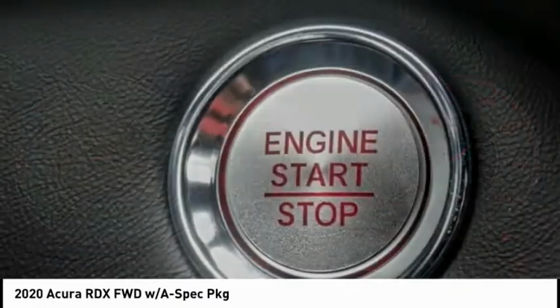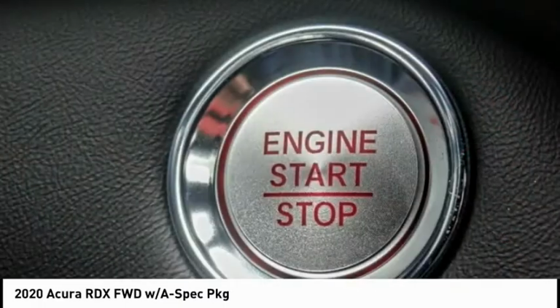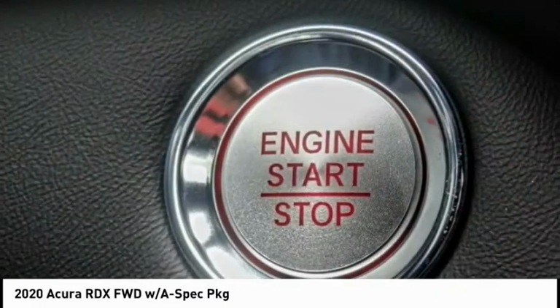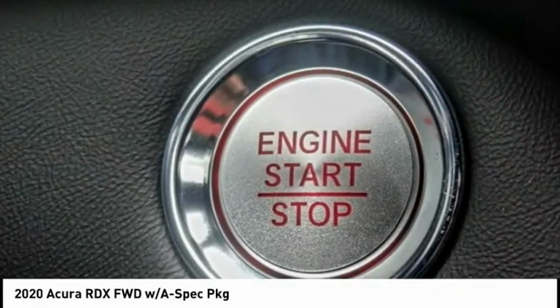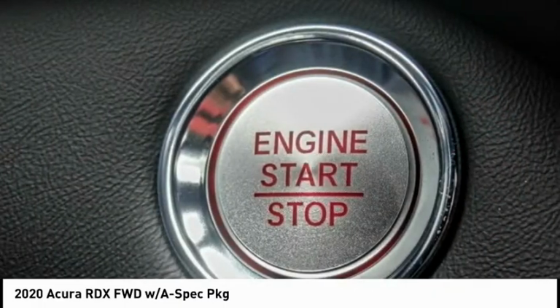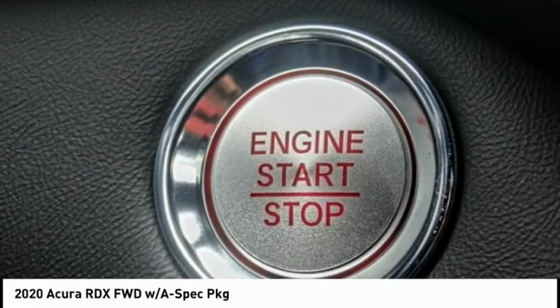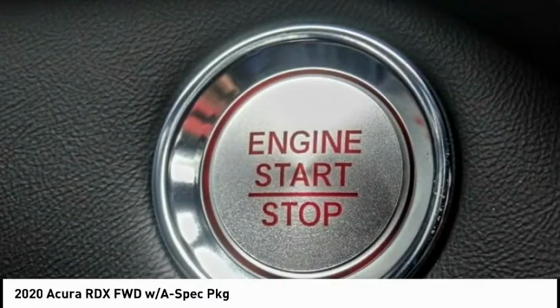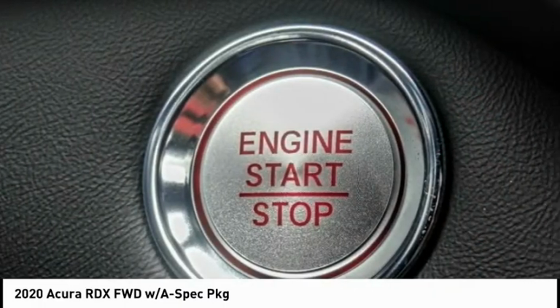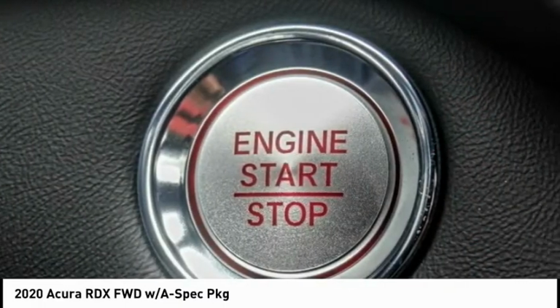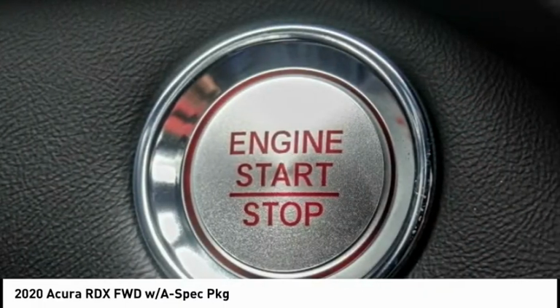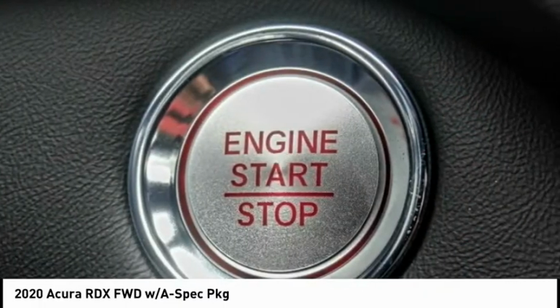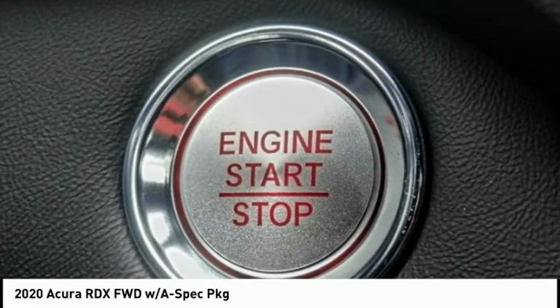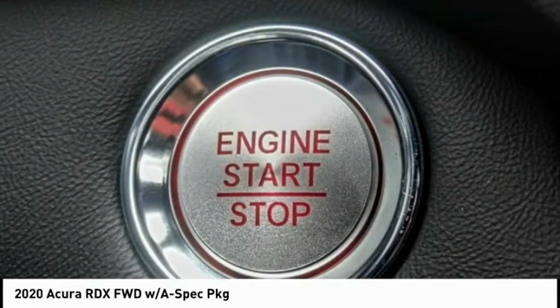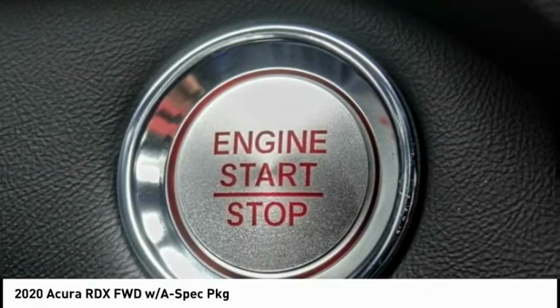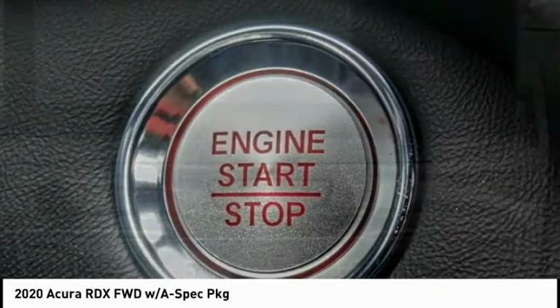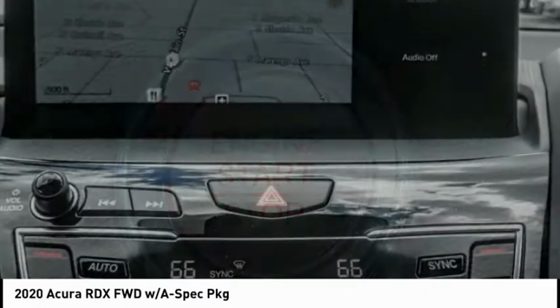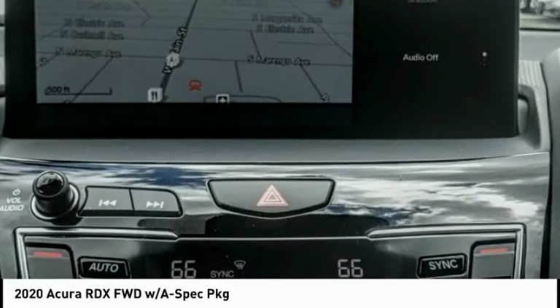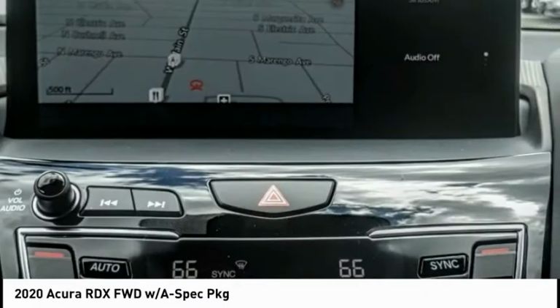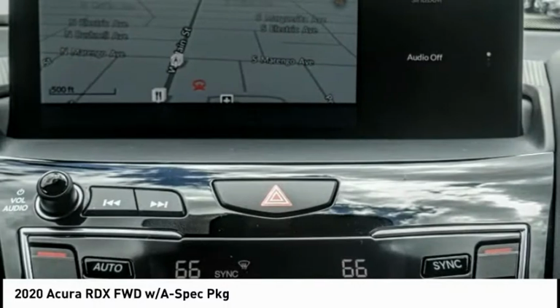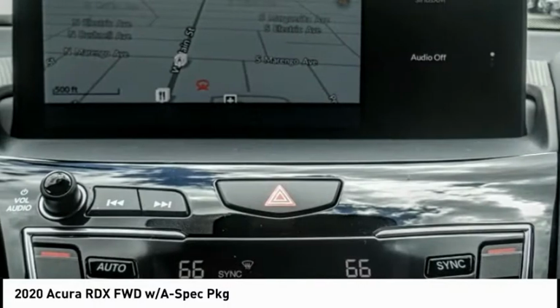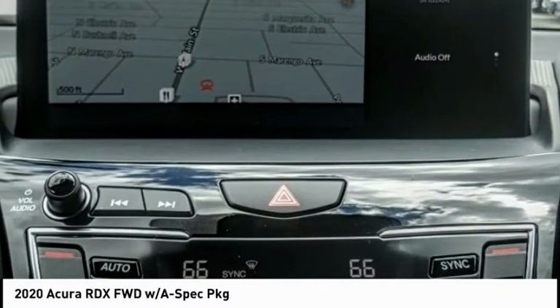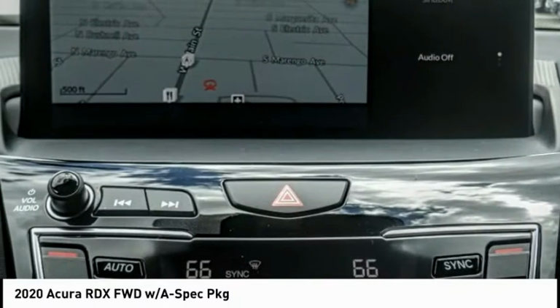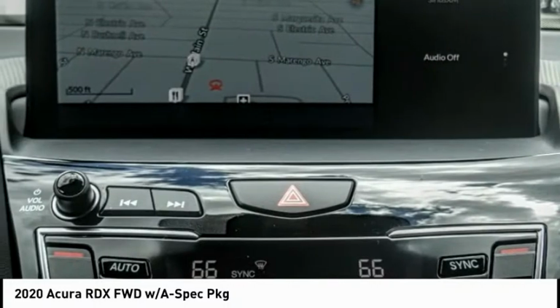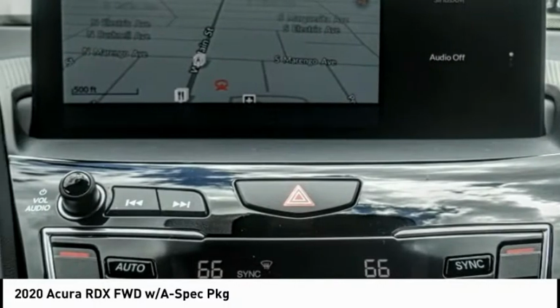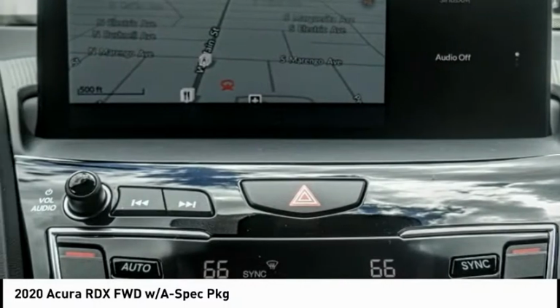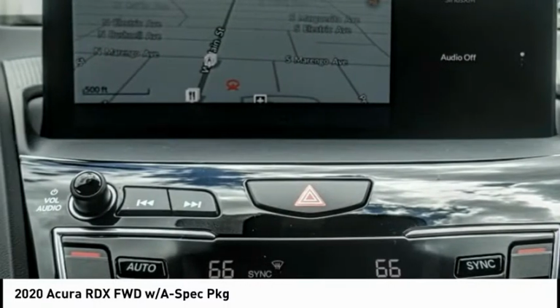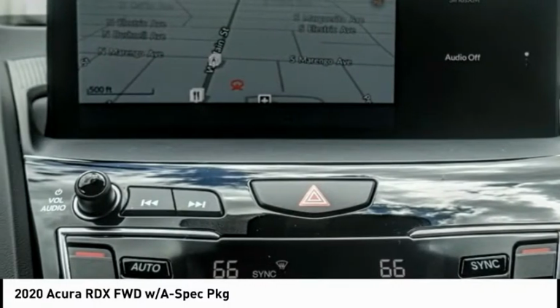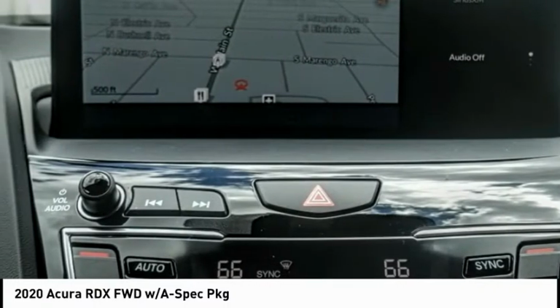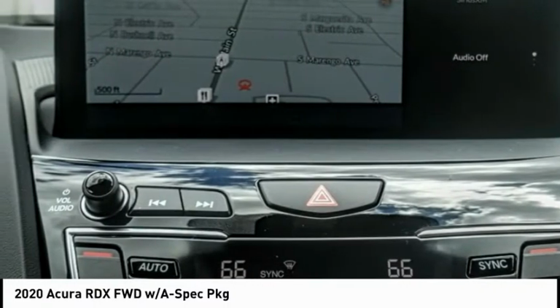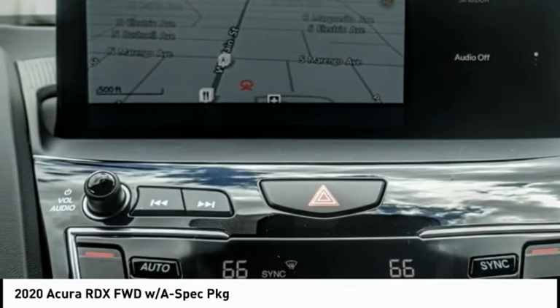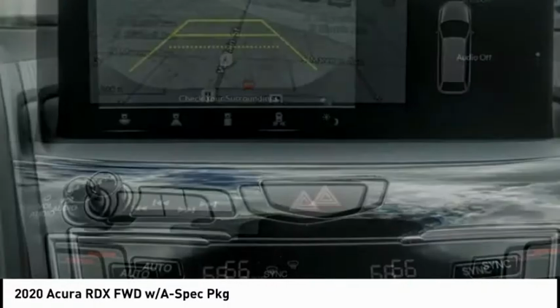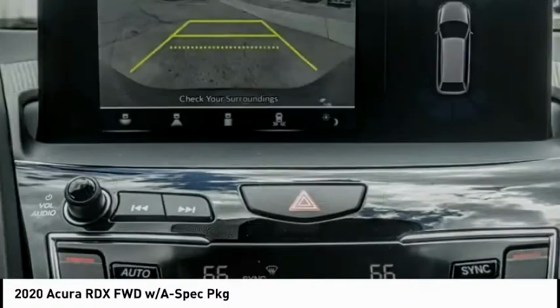Fog lights, speed control, four-wheel disc brakes, power moonroof, and ventilated front seats.